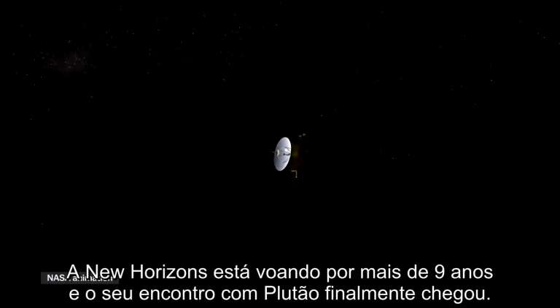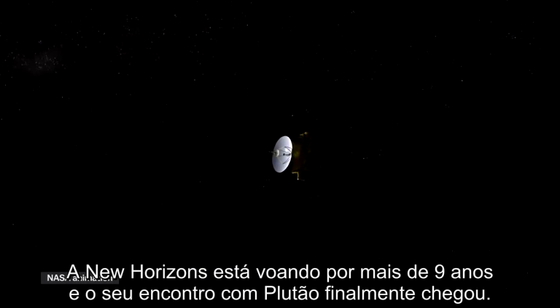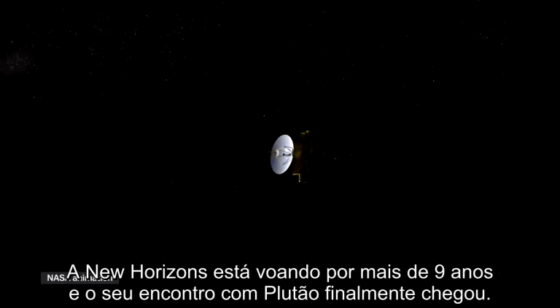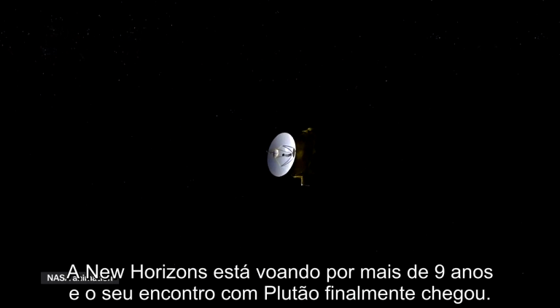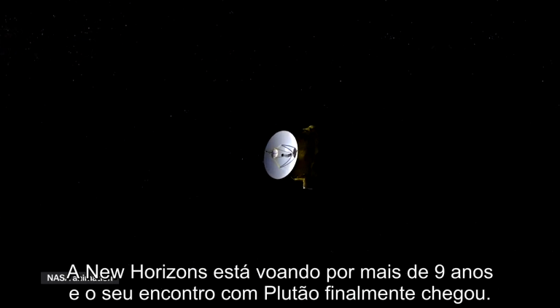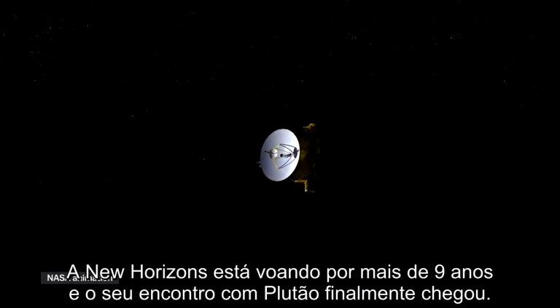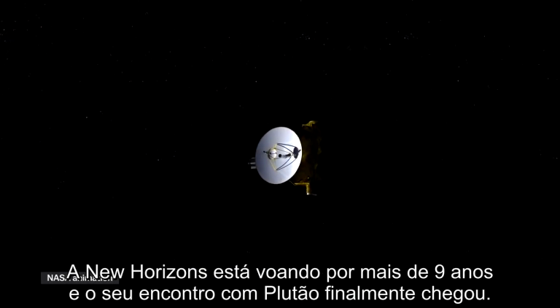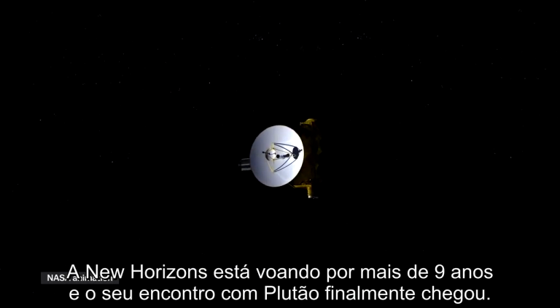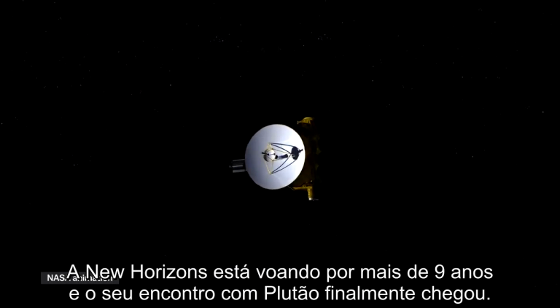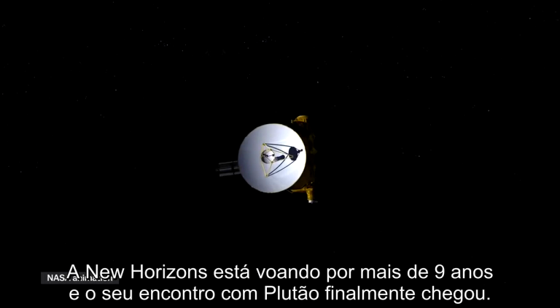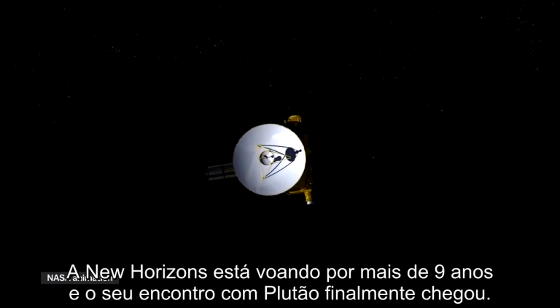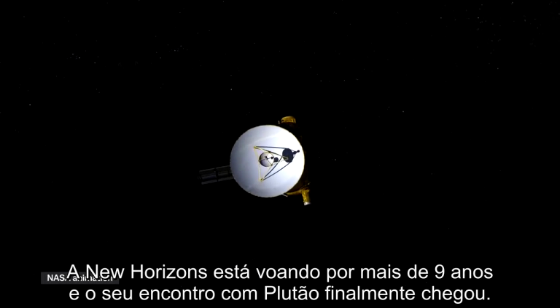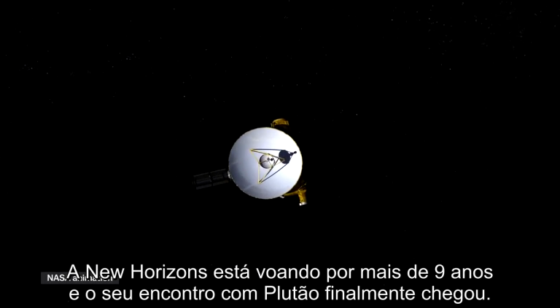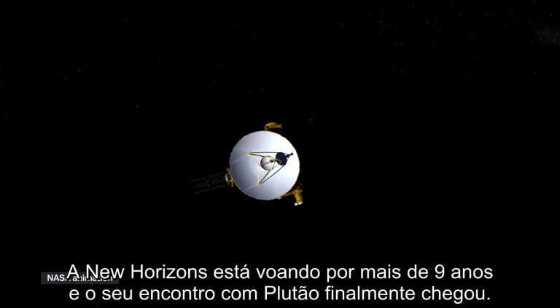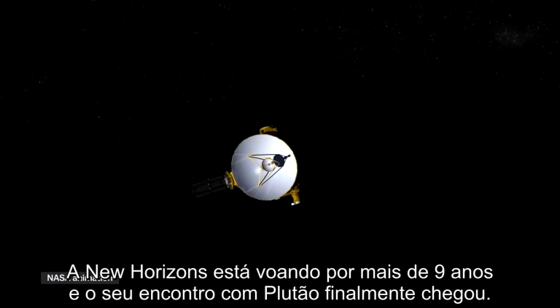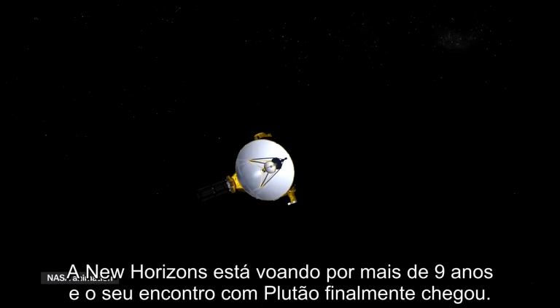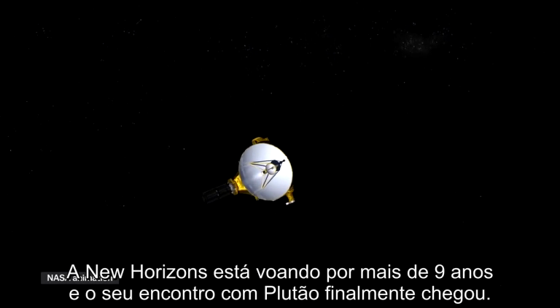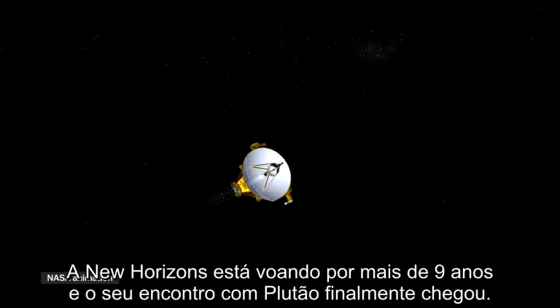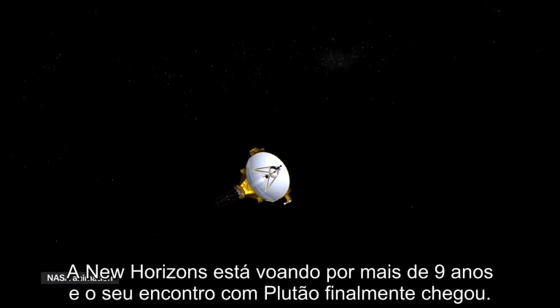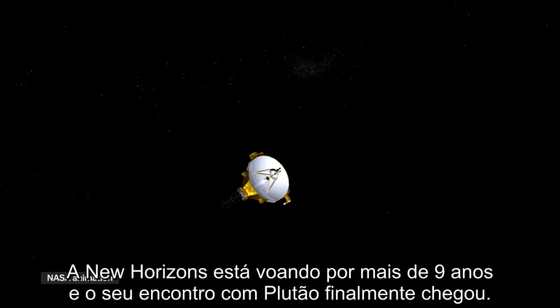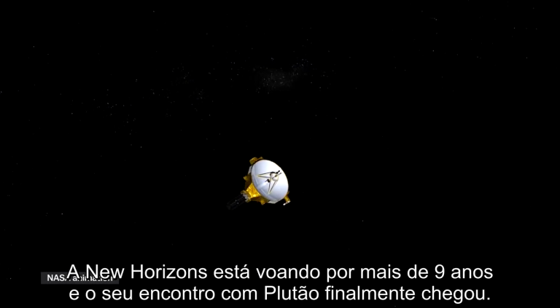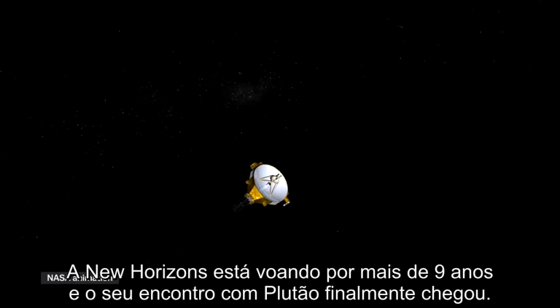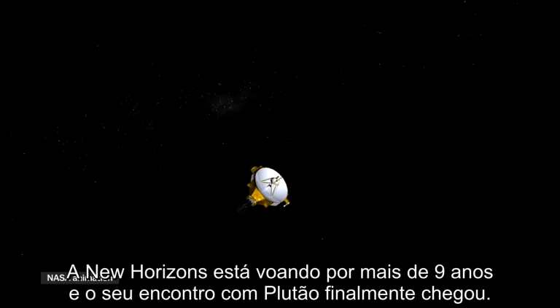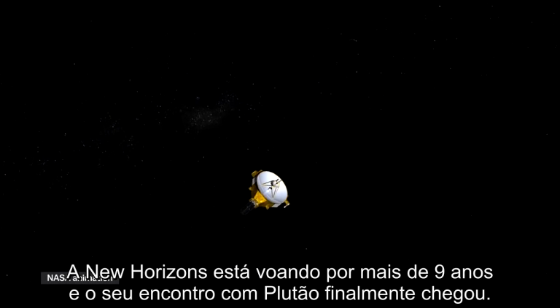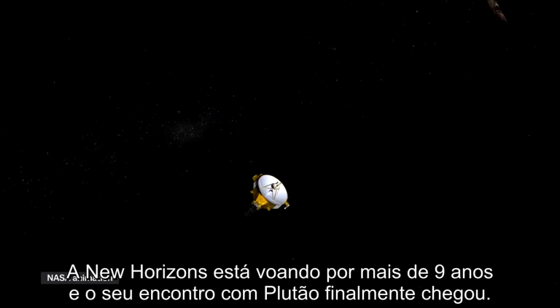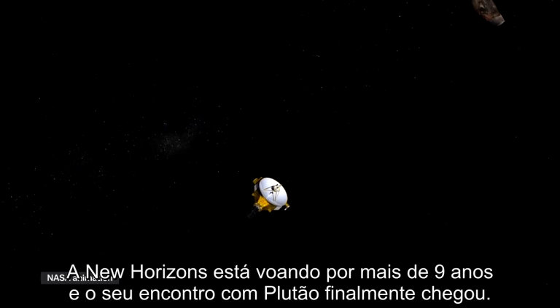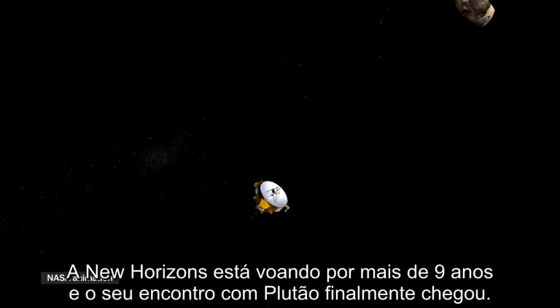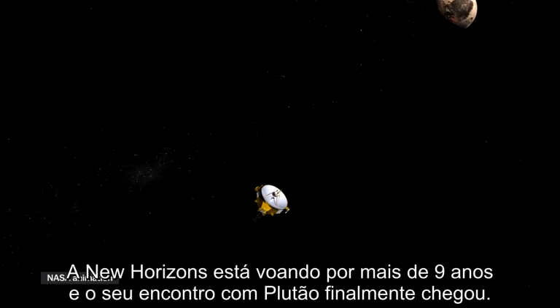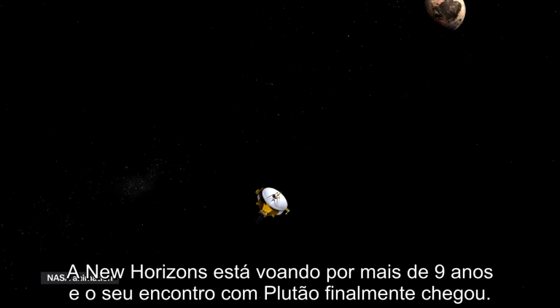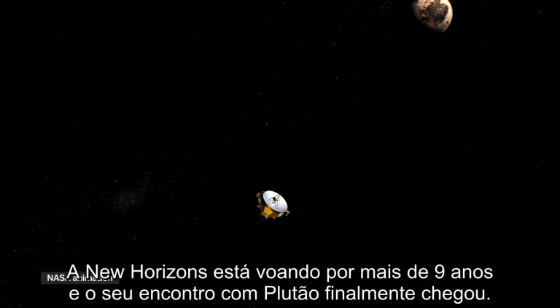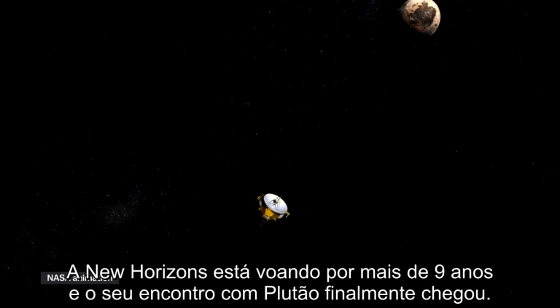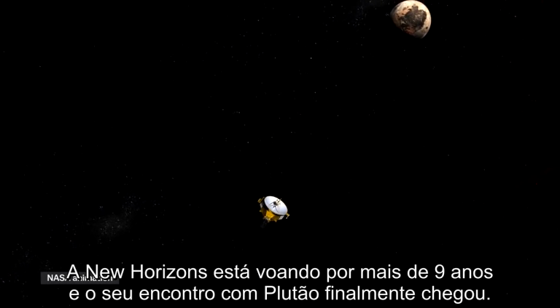So New Horizons has been flying for more than nine years now, and its date with Pluto has finally arrived.